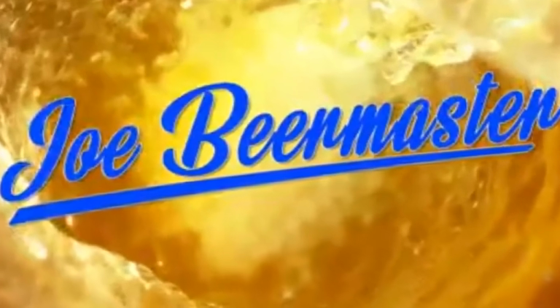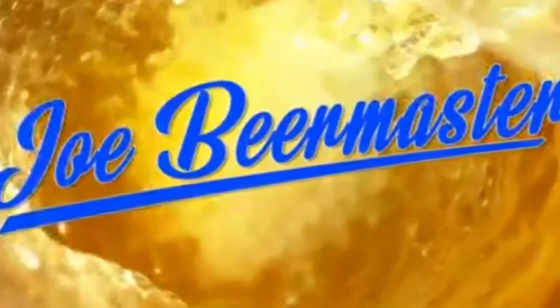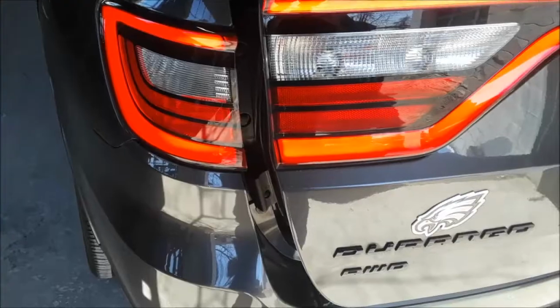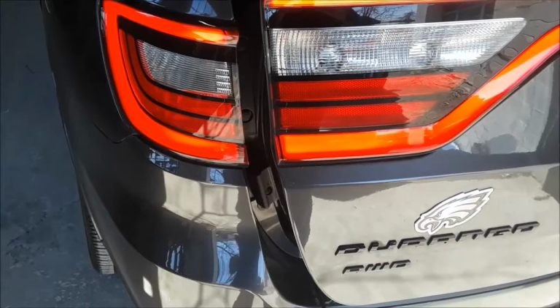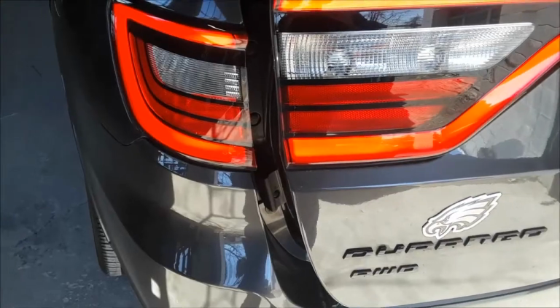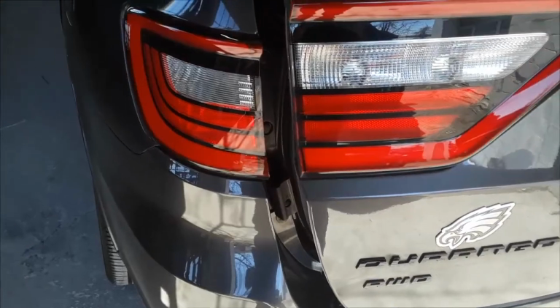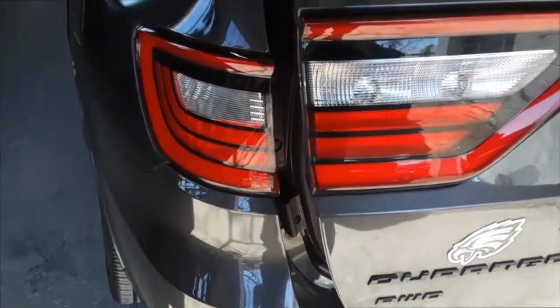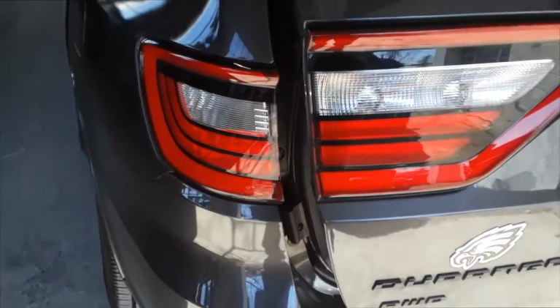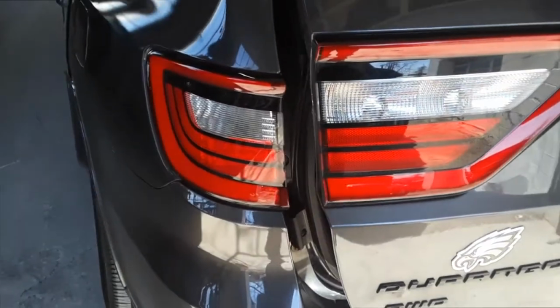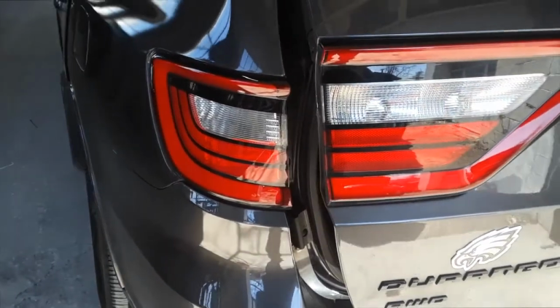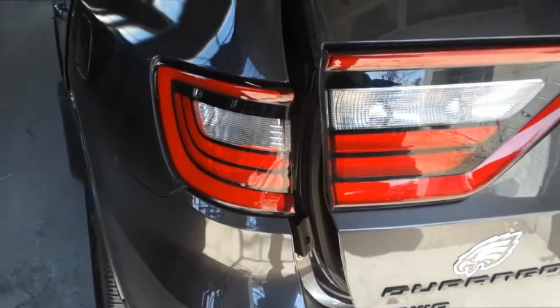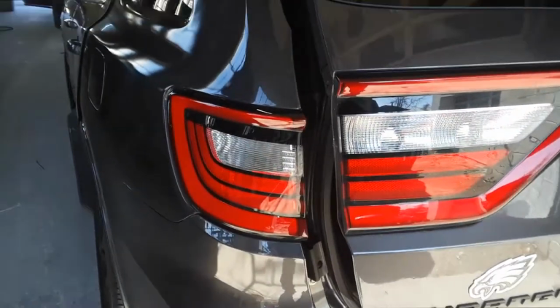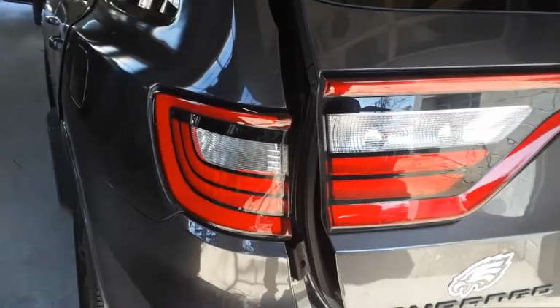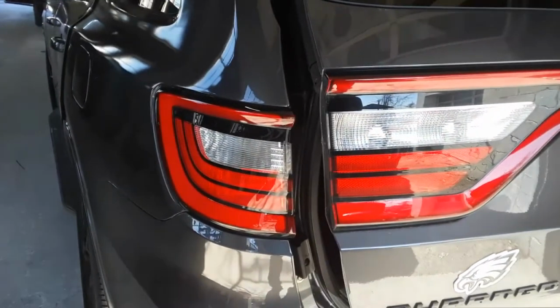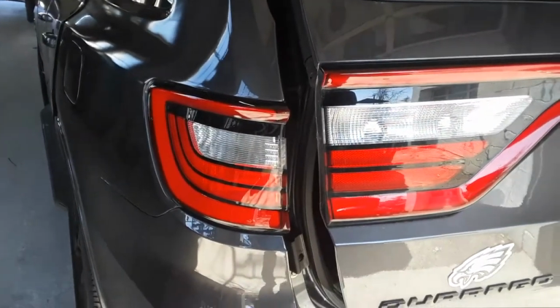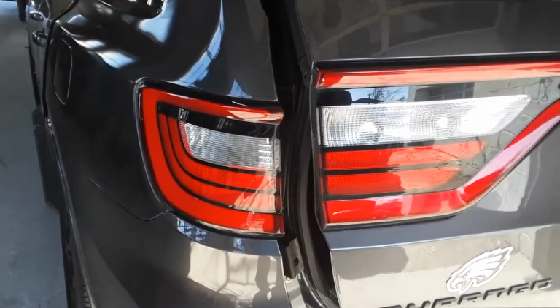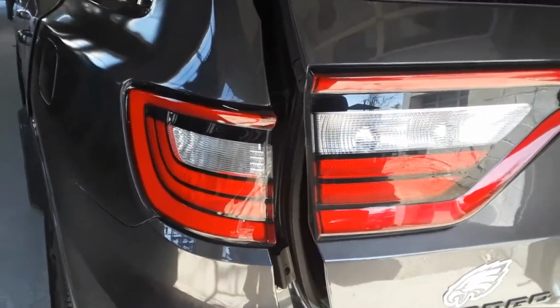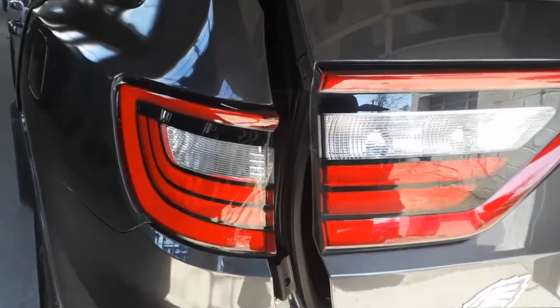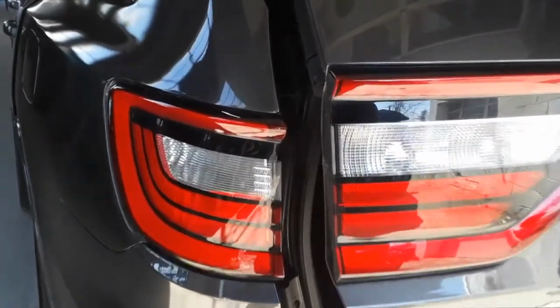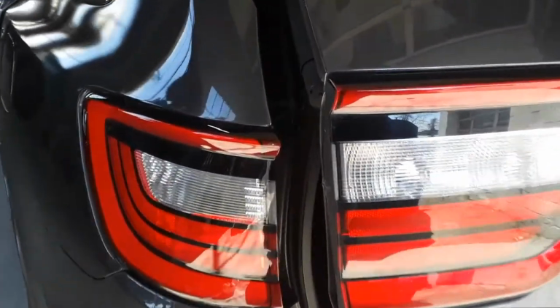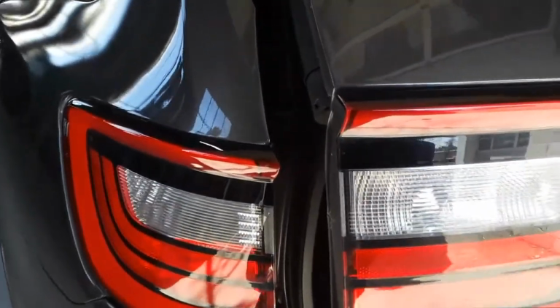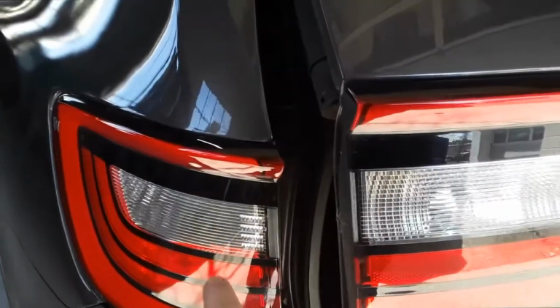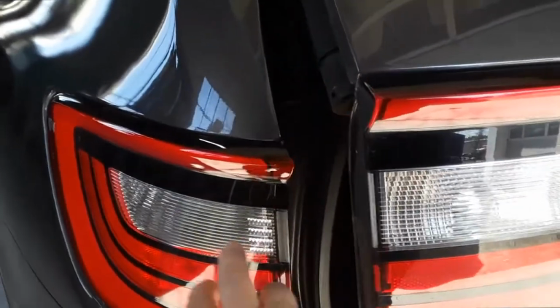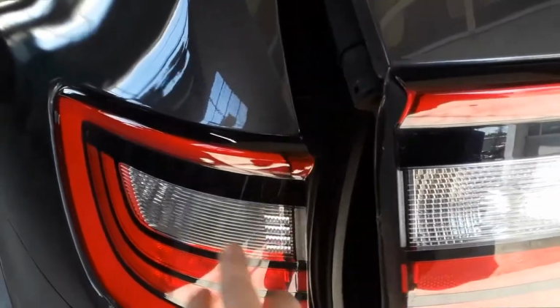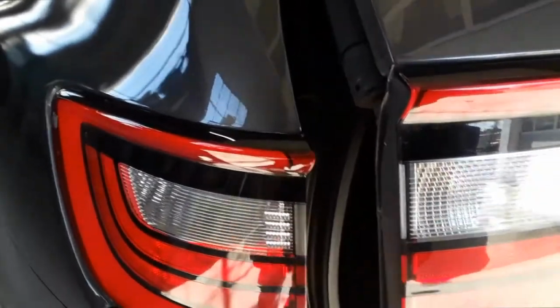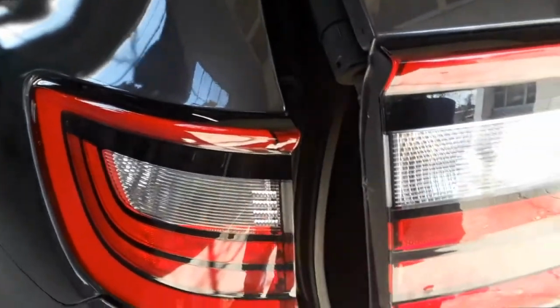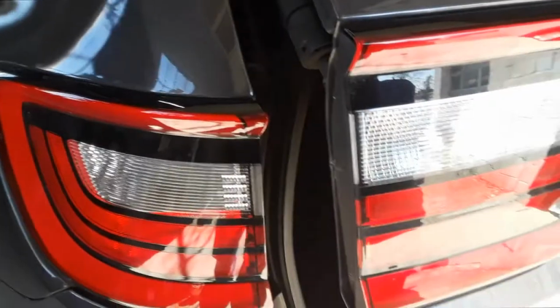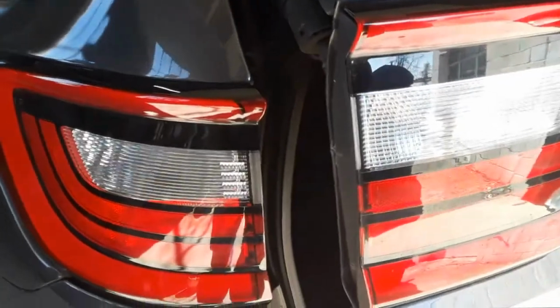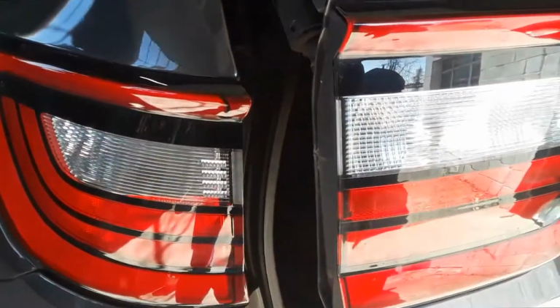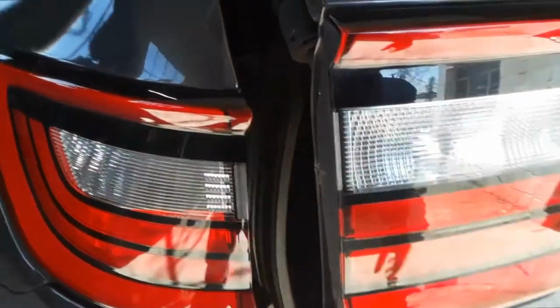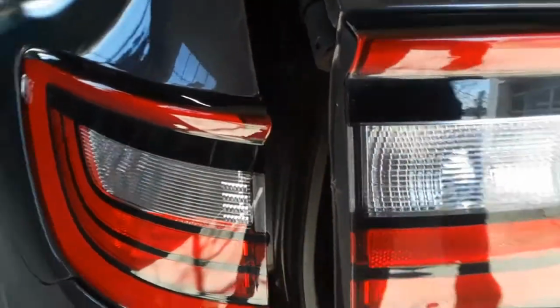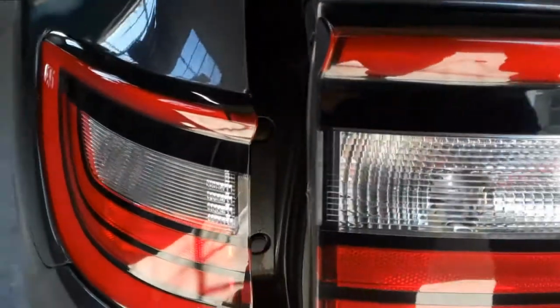I'm Joe Beer Master. I have a 2016 Dodge Durango. I'm going to show you how to take the taillight out.